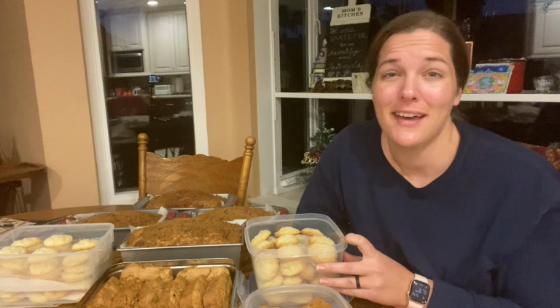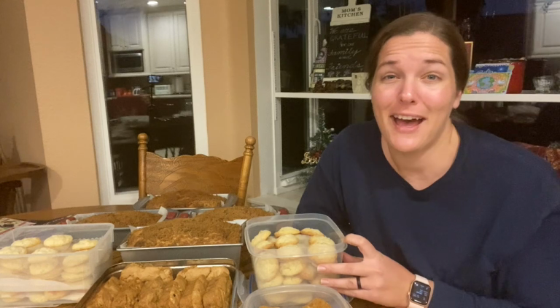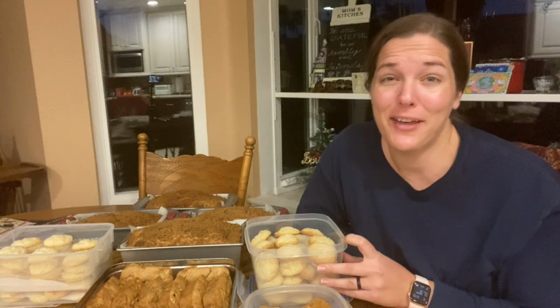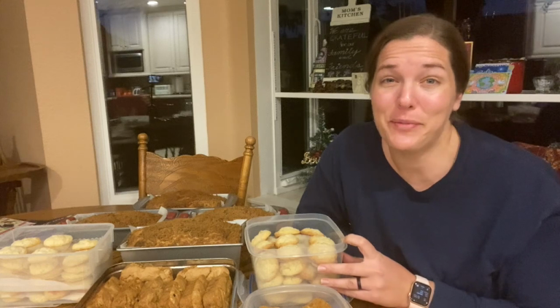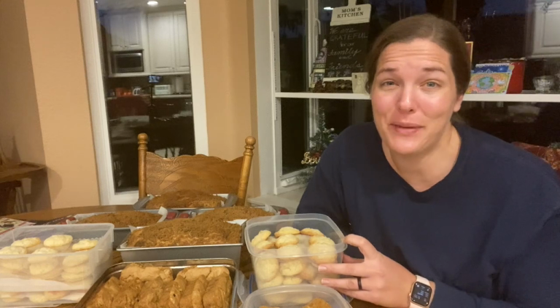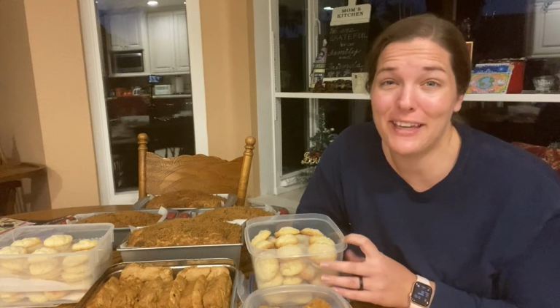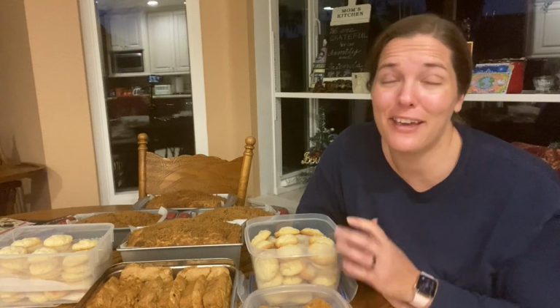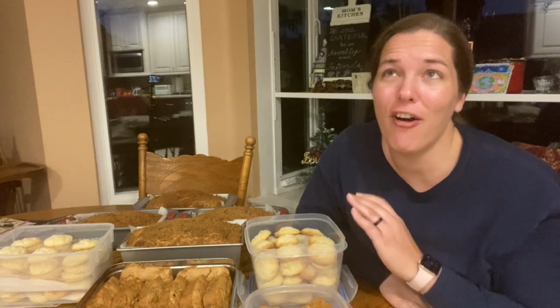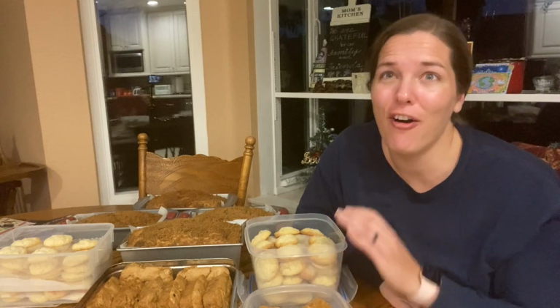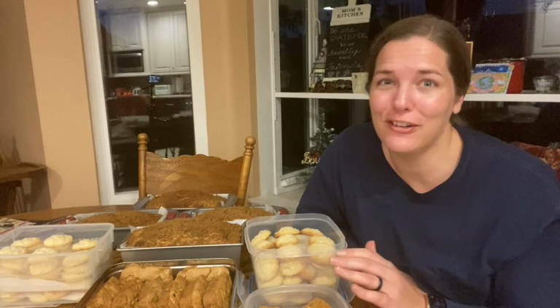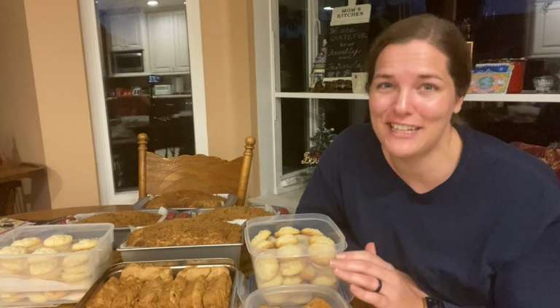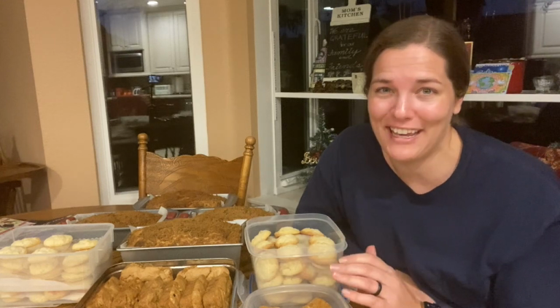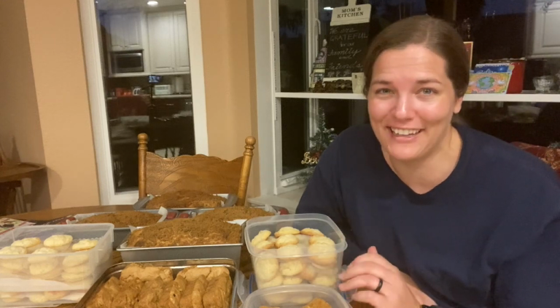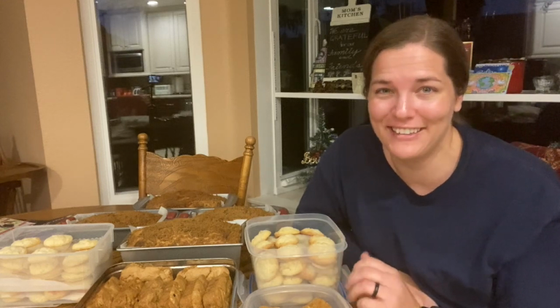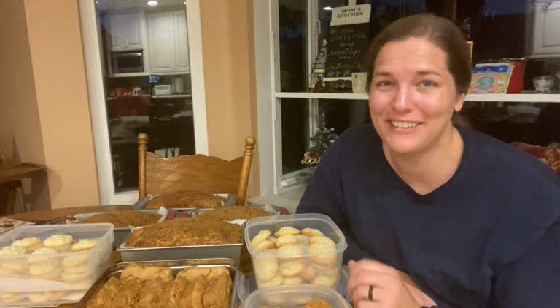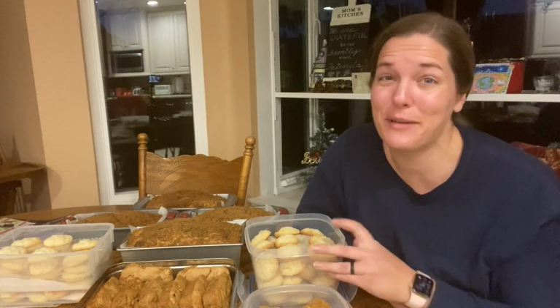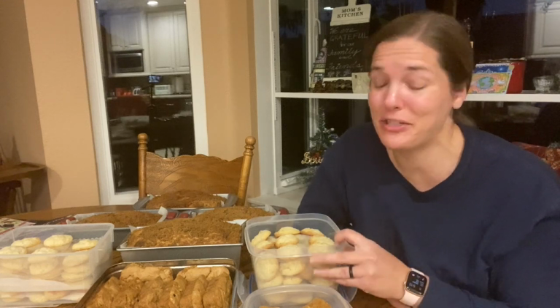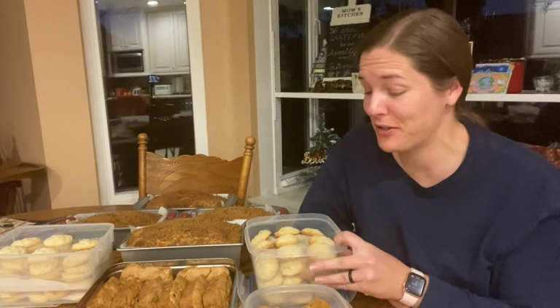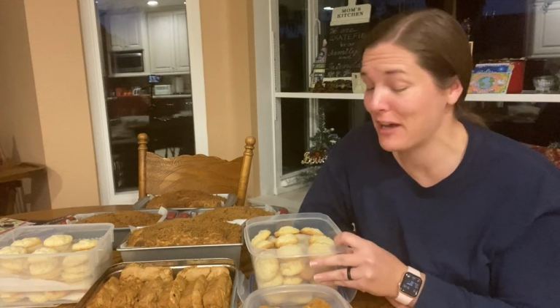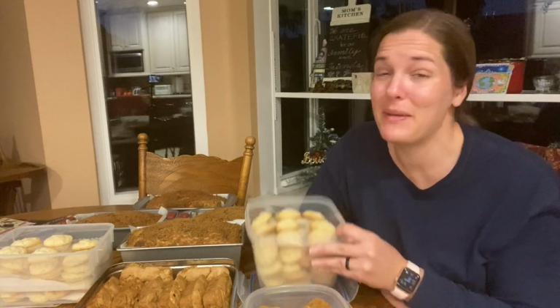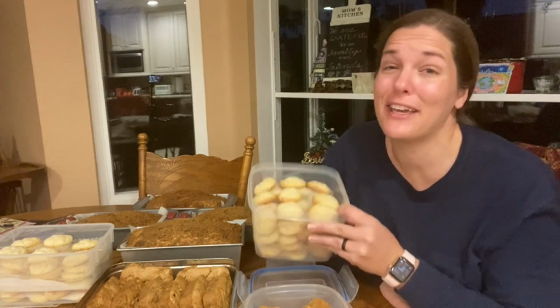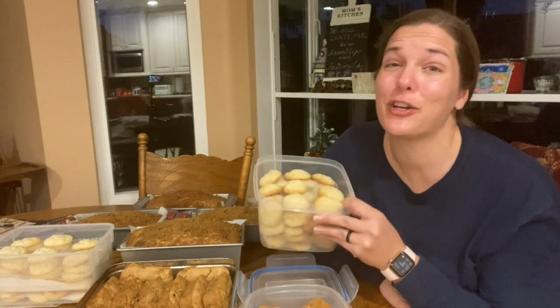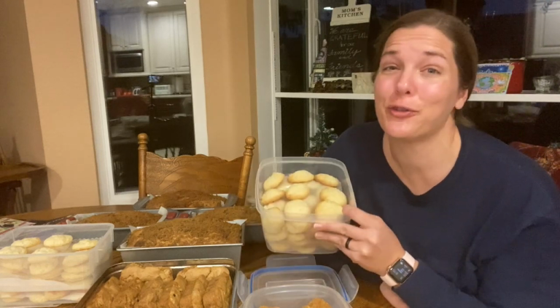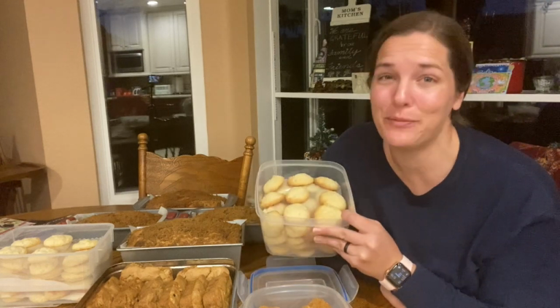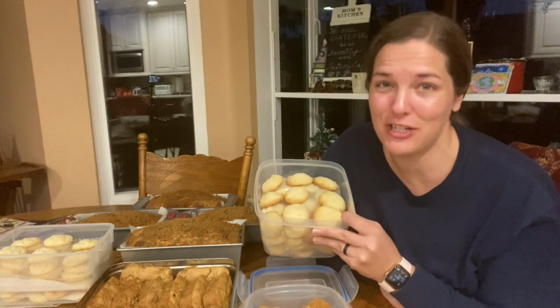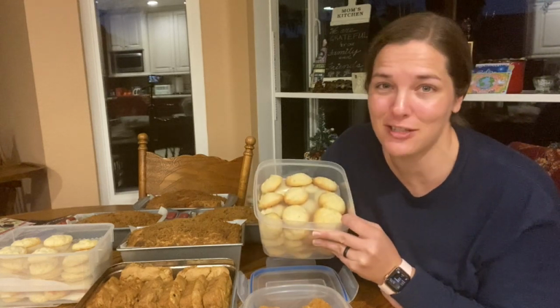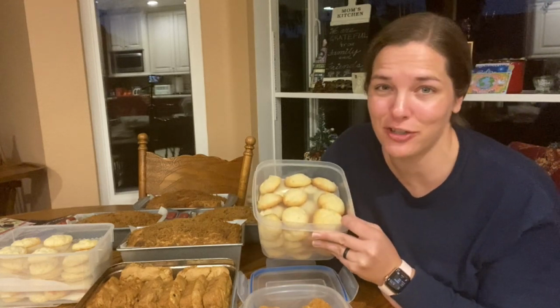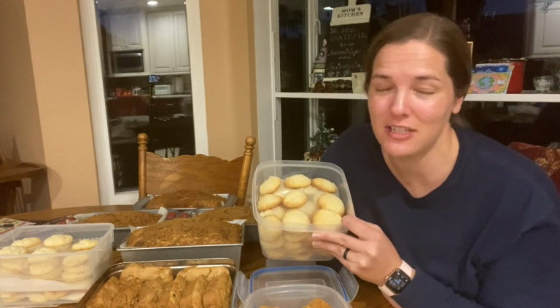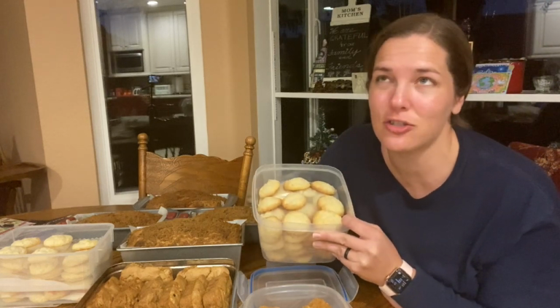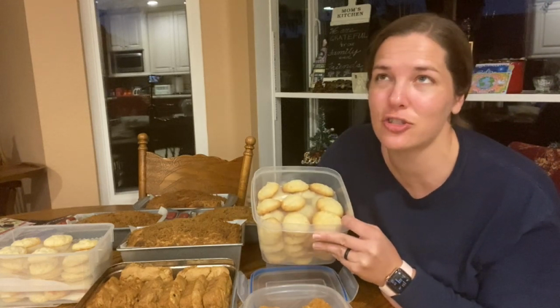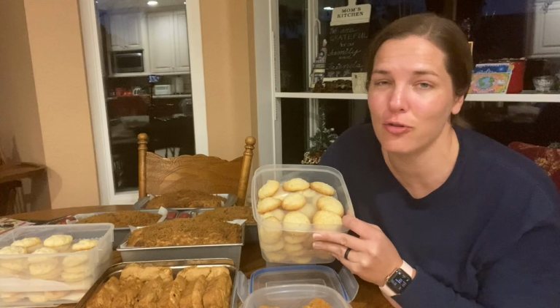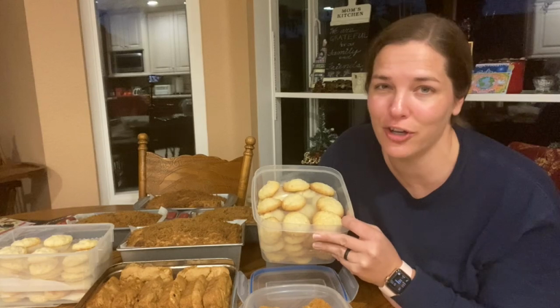I have been baking all day. Let me show you how to make cream cheese cookies. They're so good.